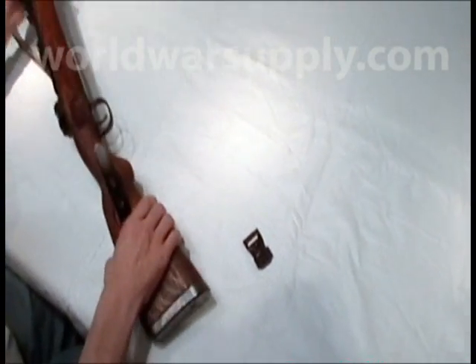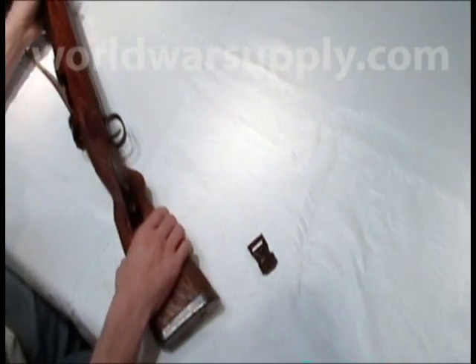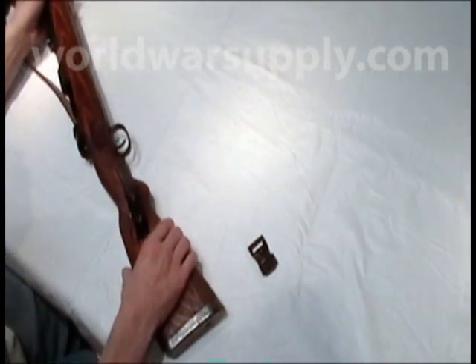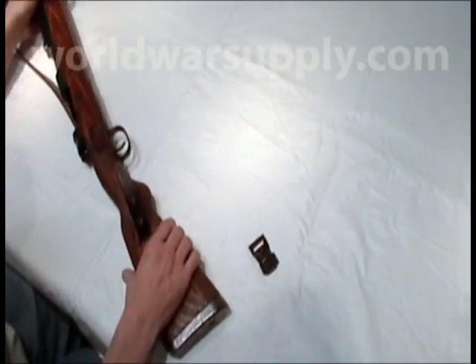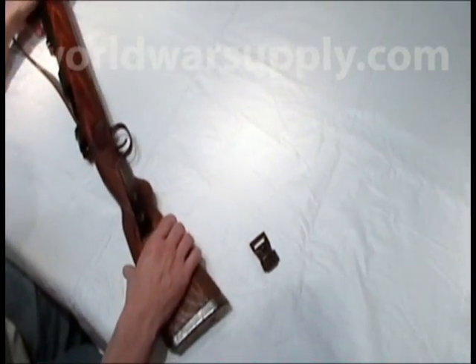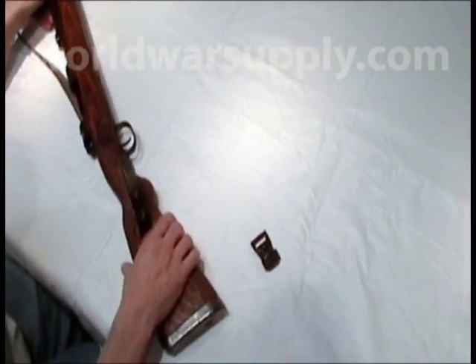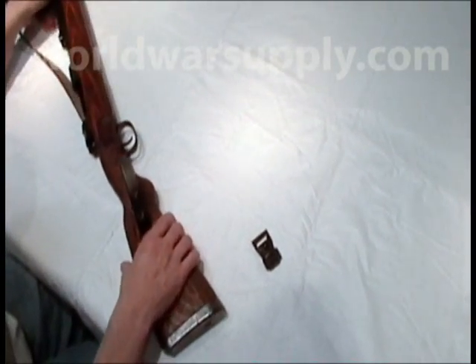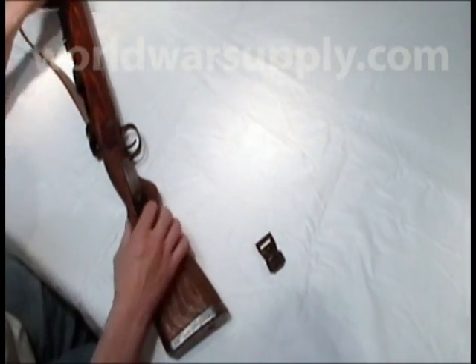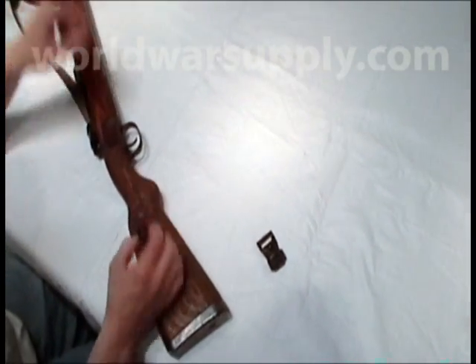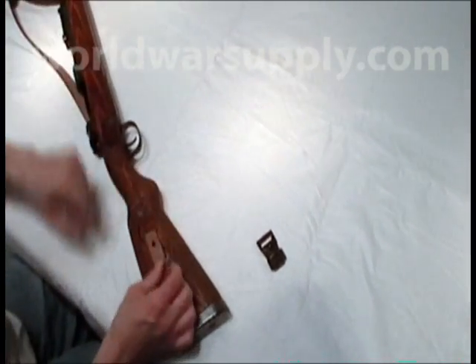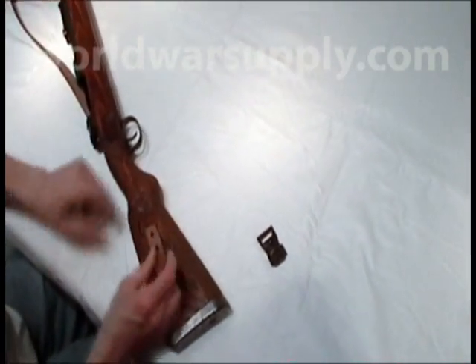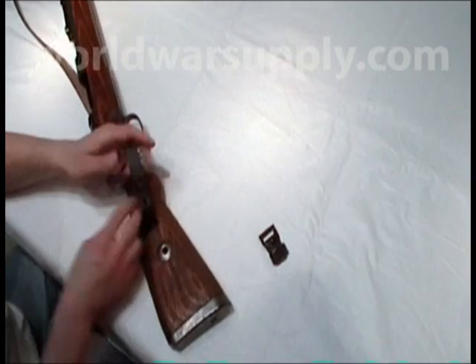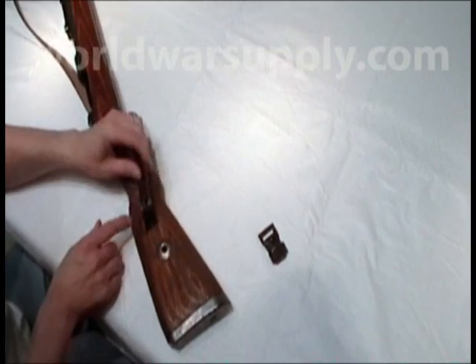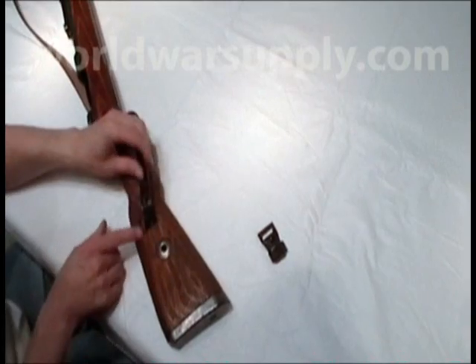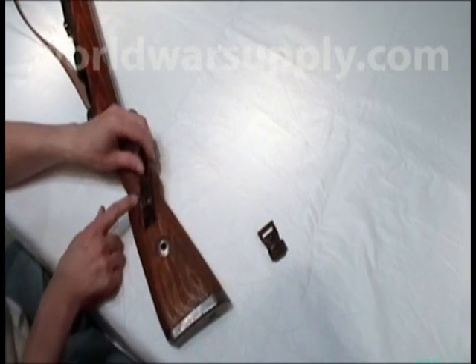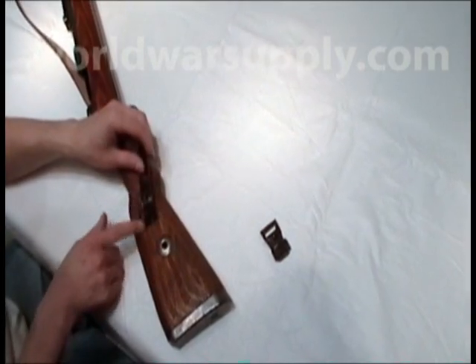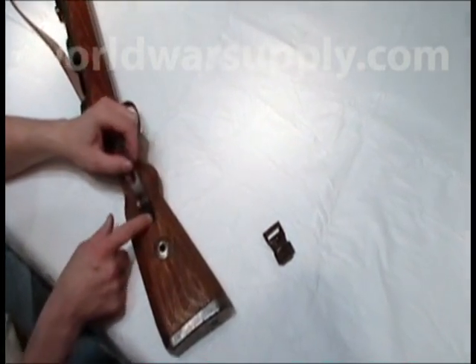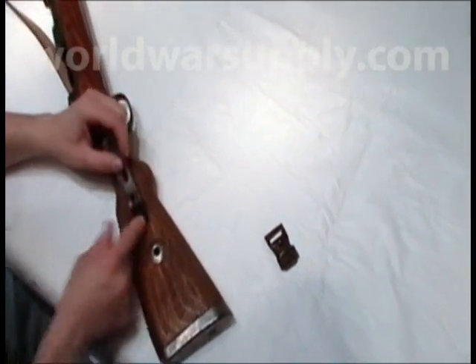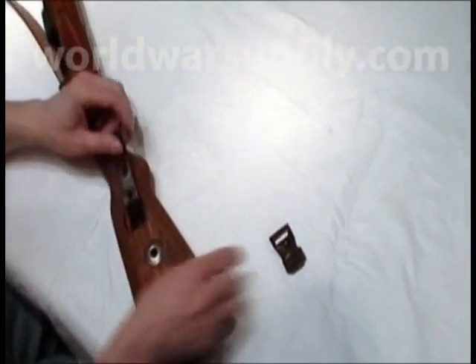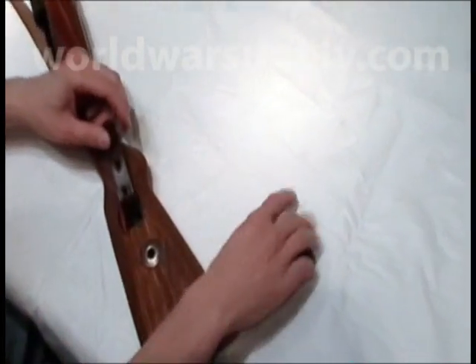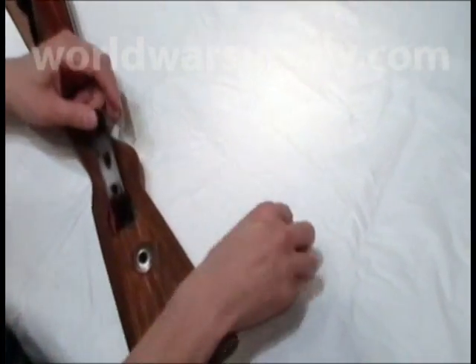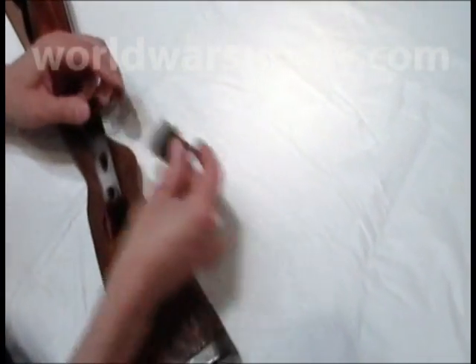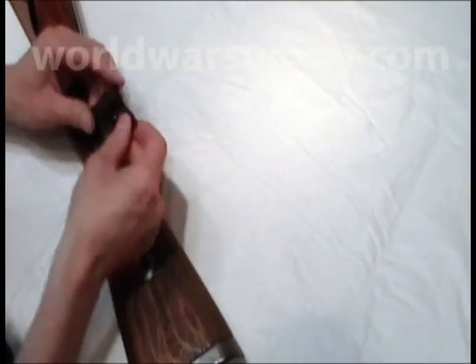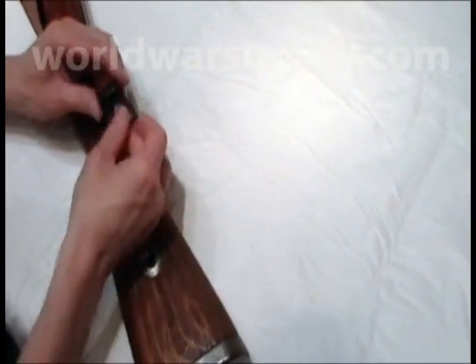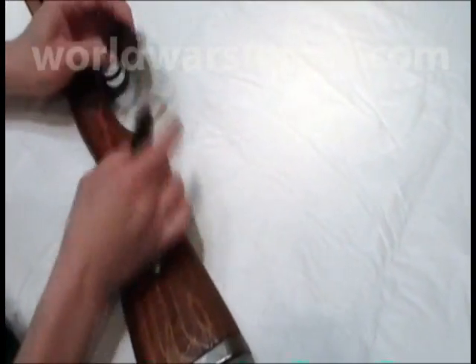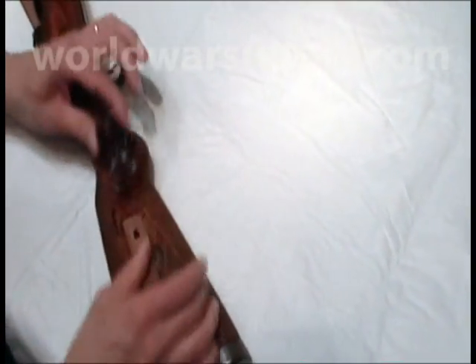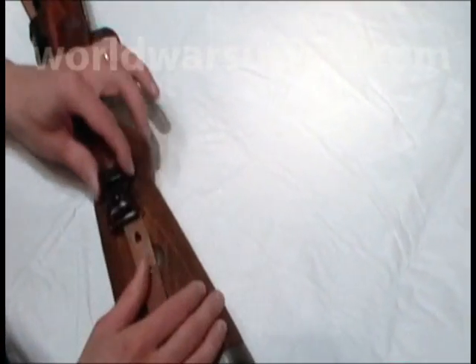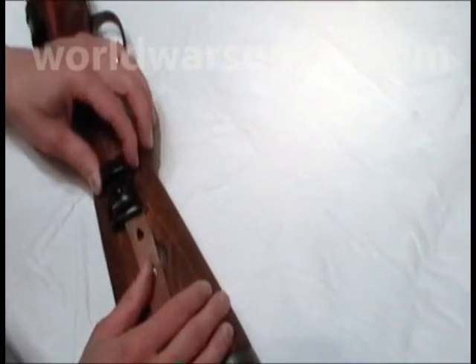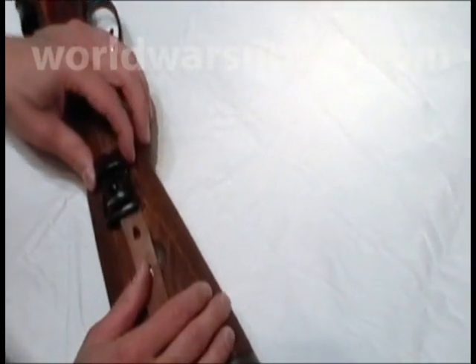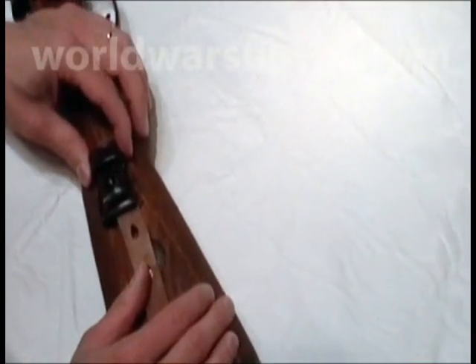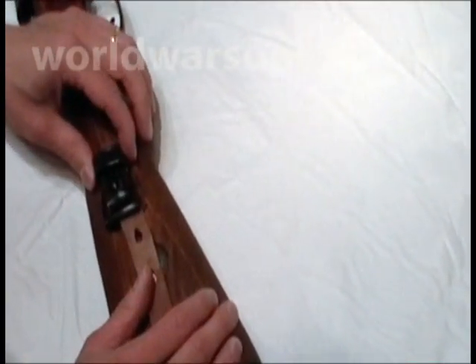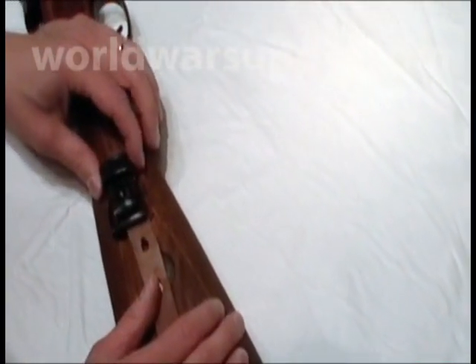I'm just going to flip the weapon over and you can see the cutout that was milled in the stock. That corresponds with the keeper, just like that.